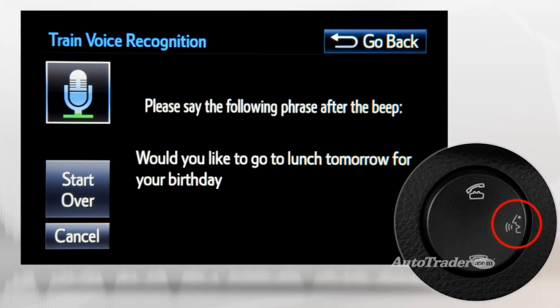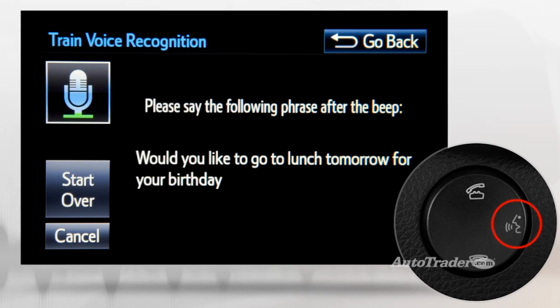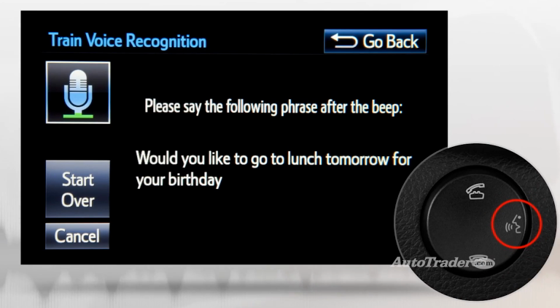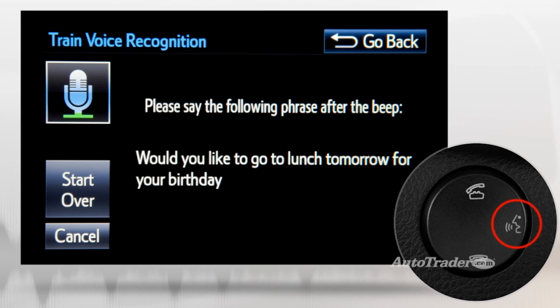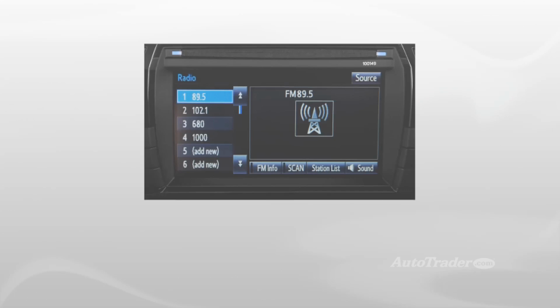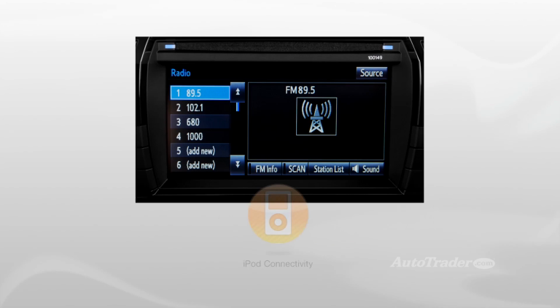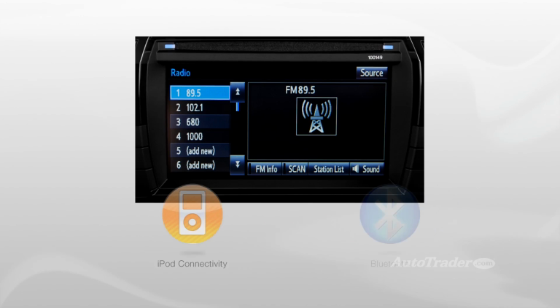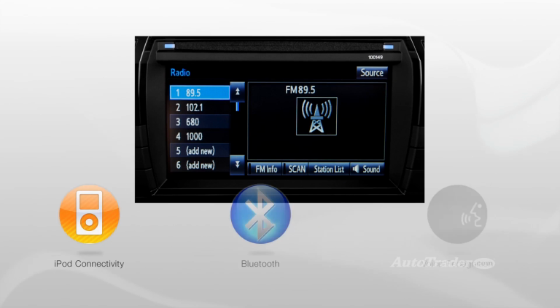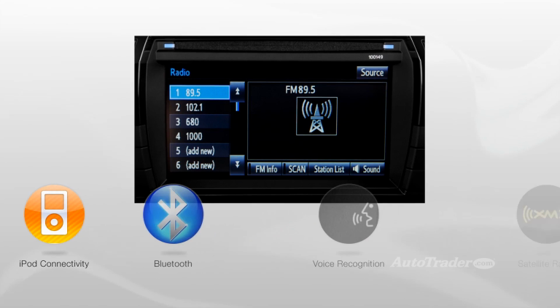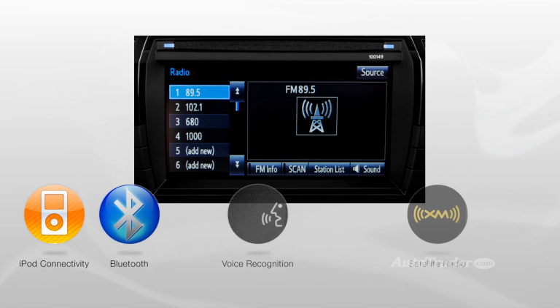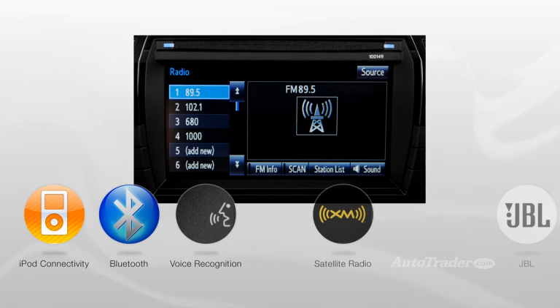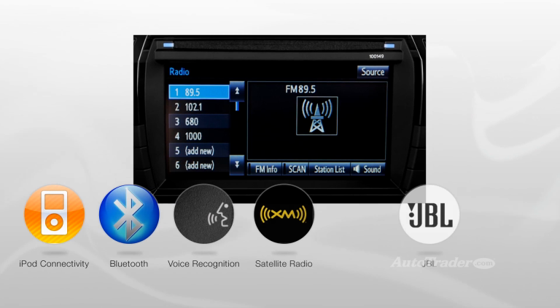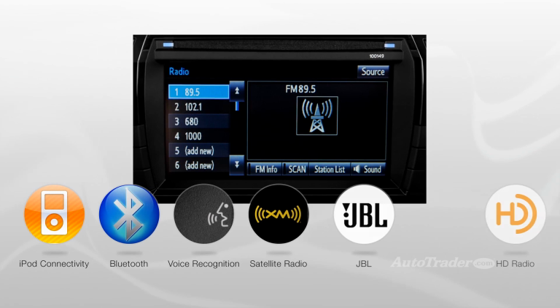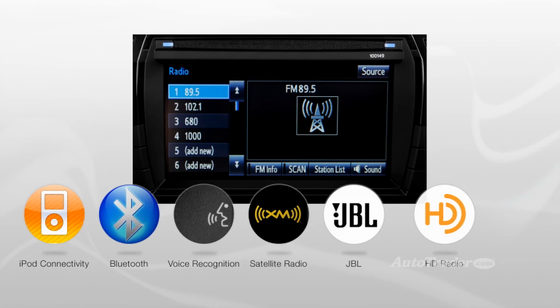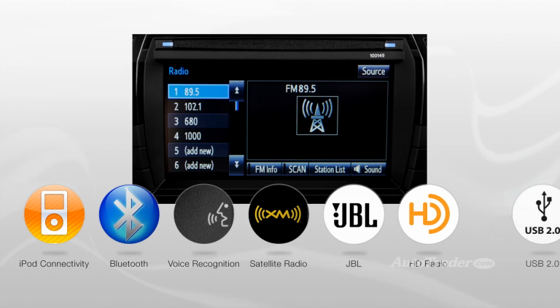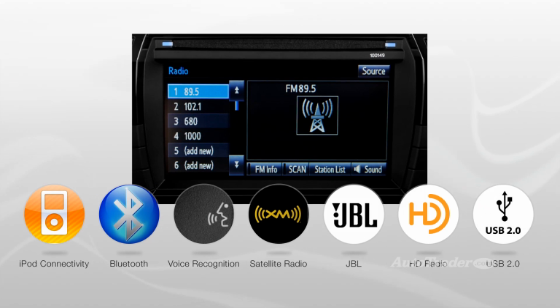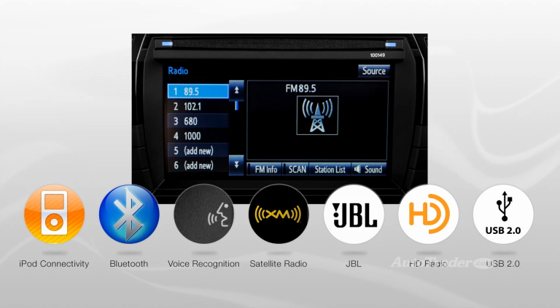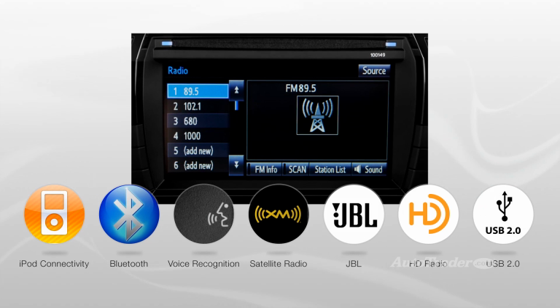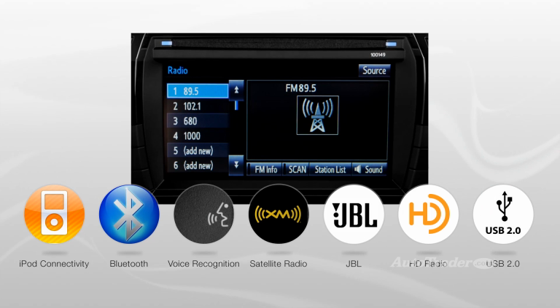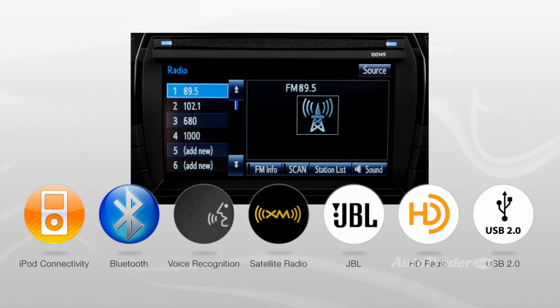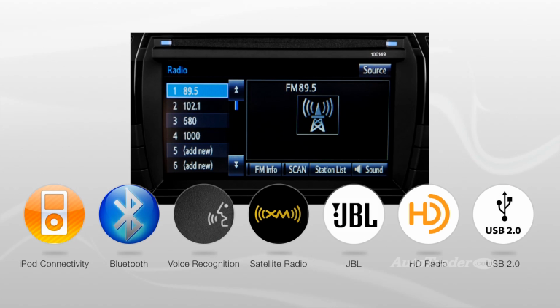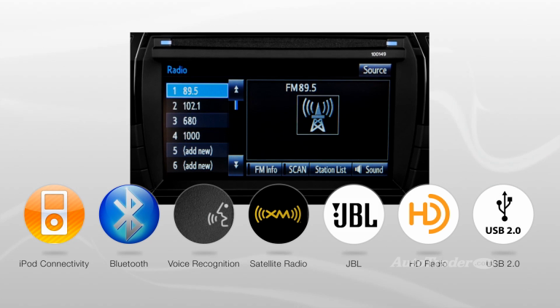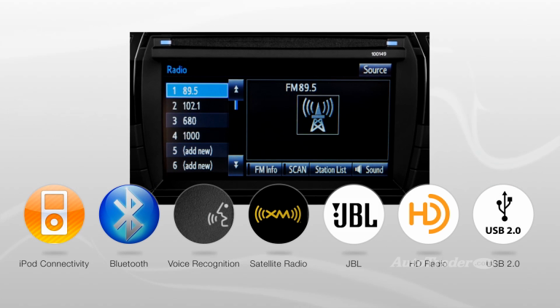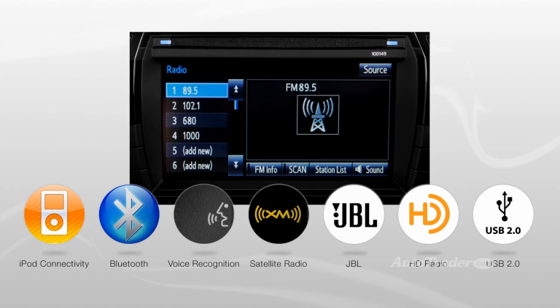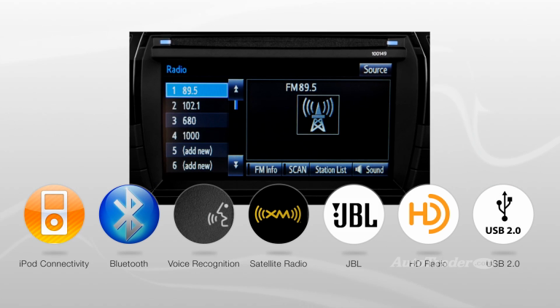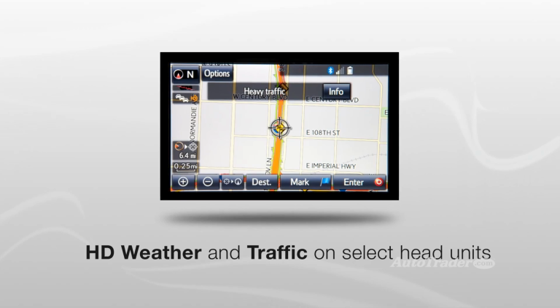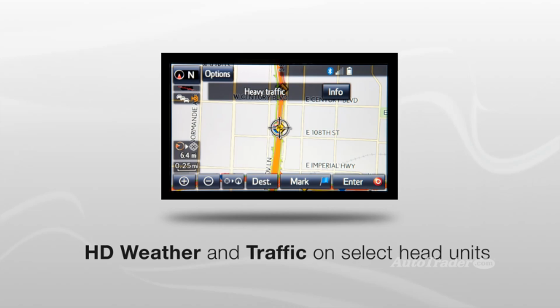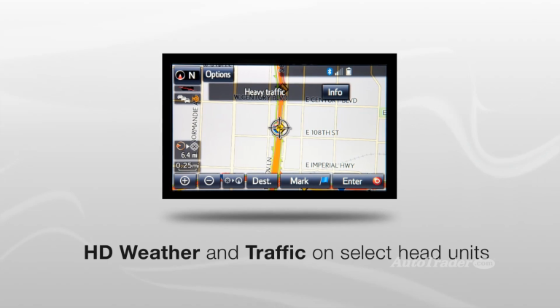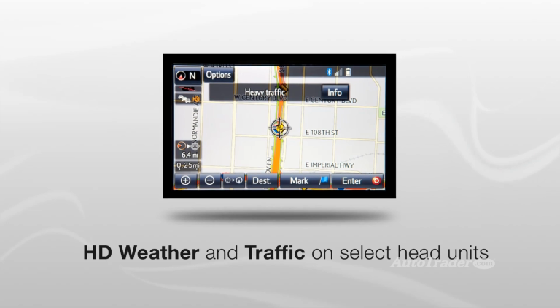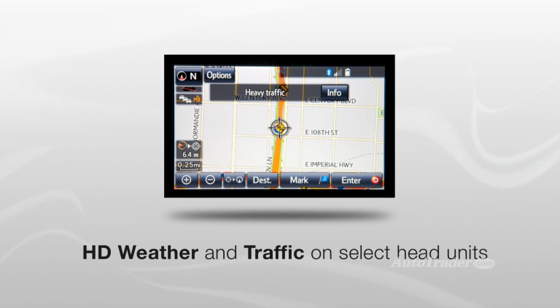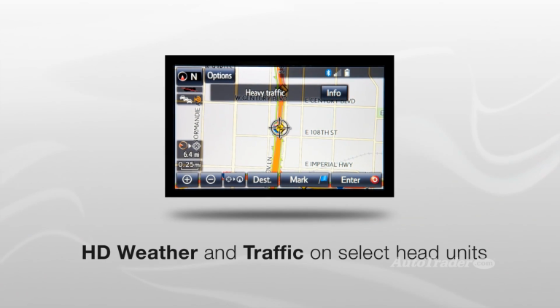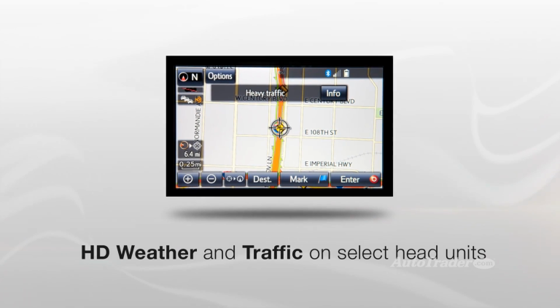The next level, called Entune Audio Plus, adds satellite radio, HD radio, along with HD weather and traffic.